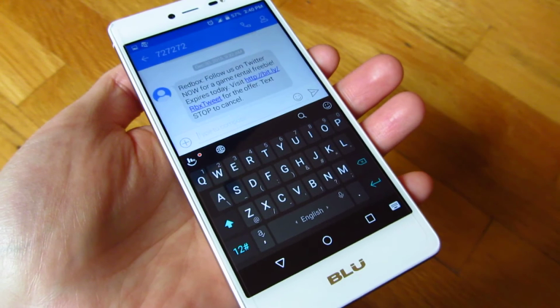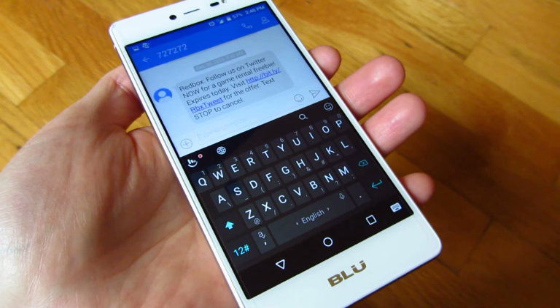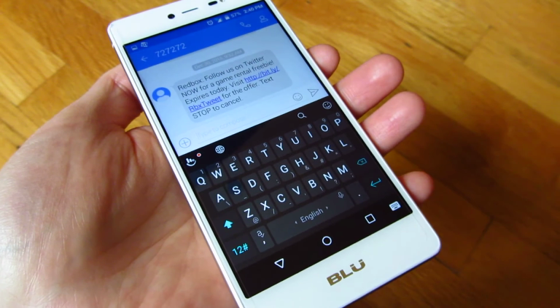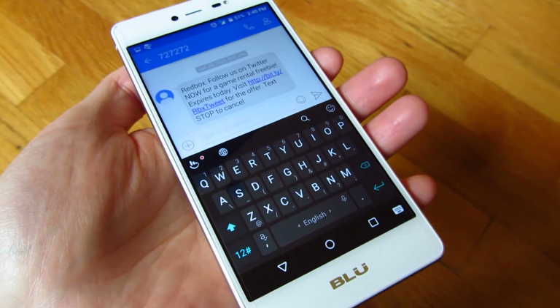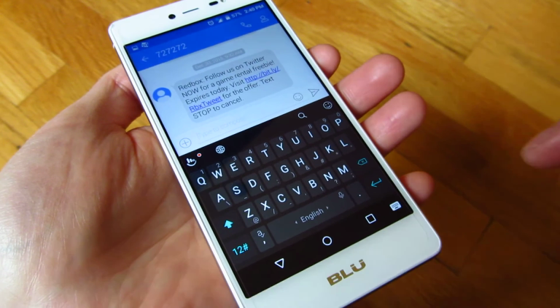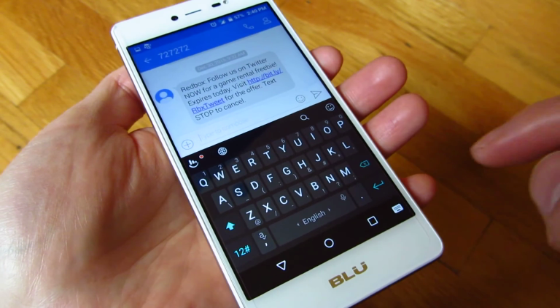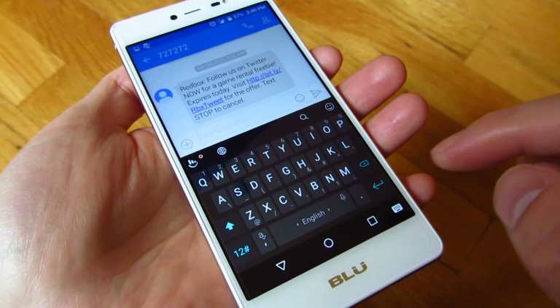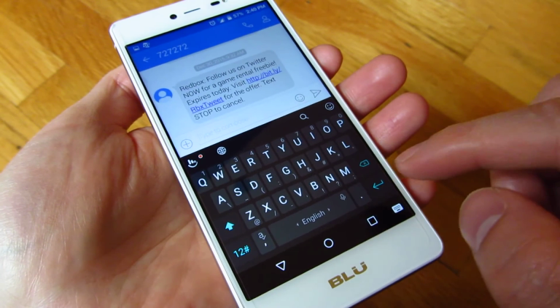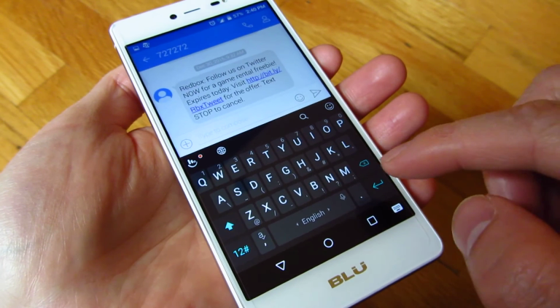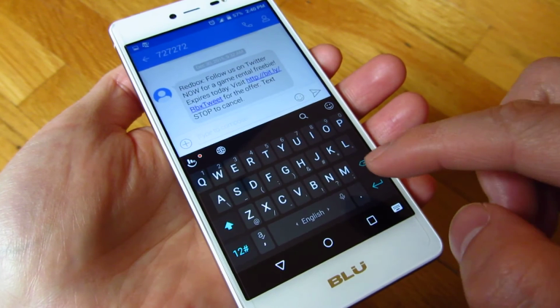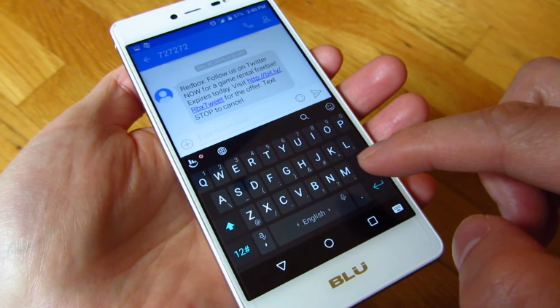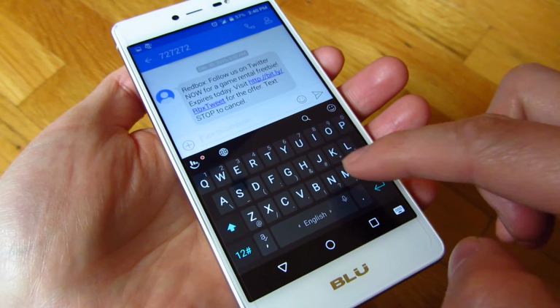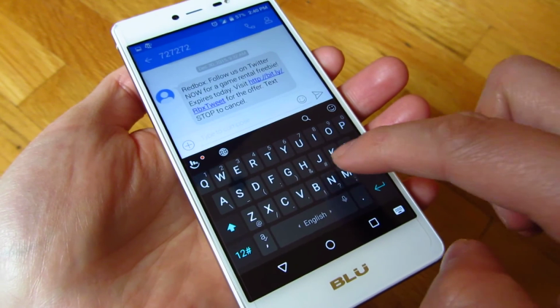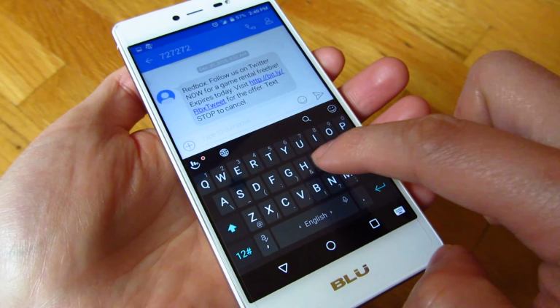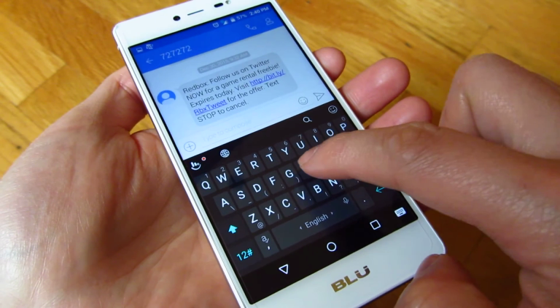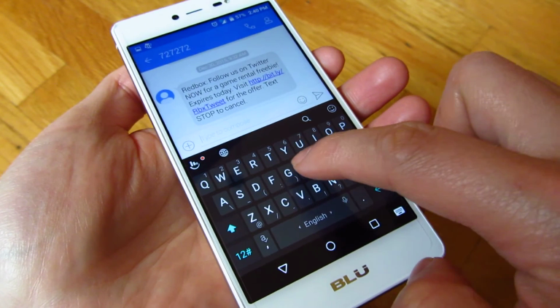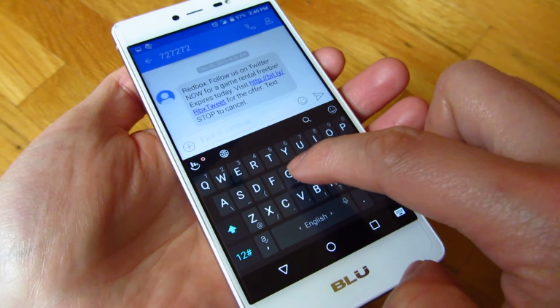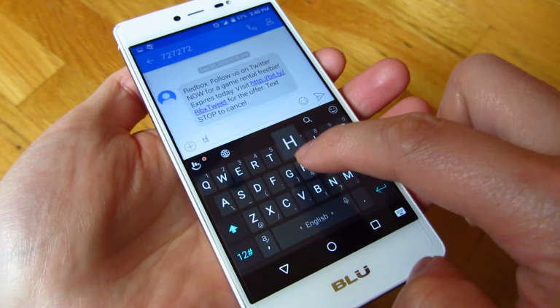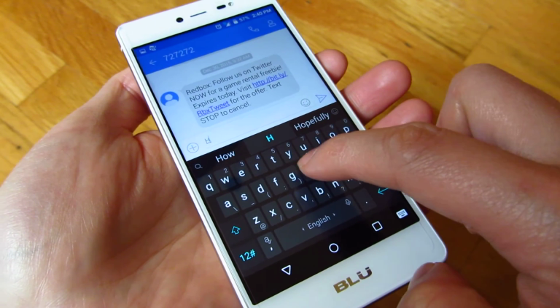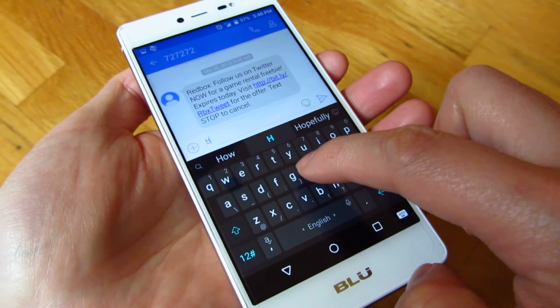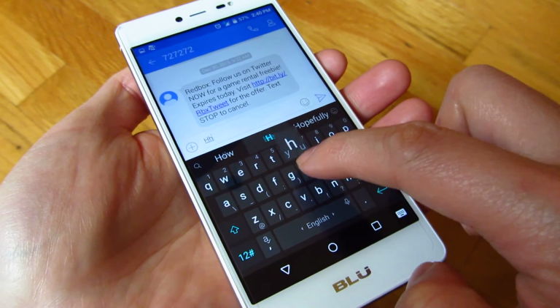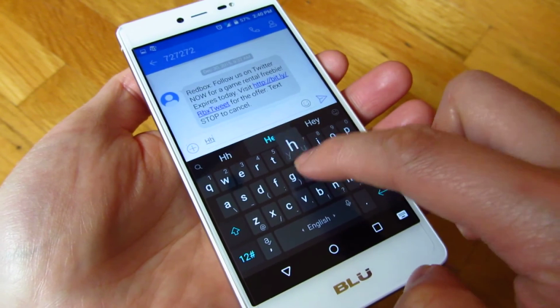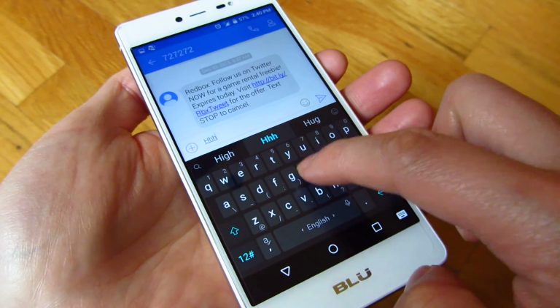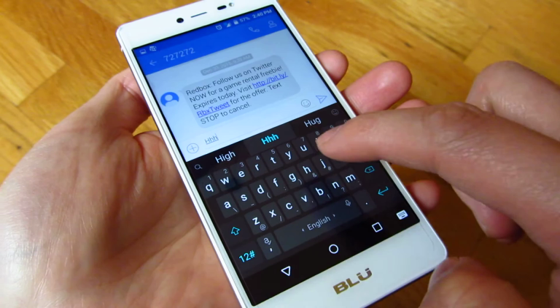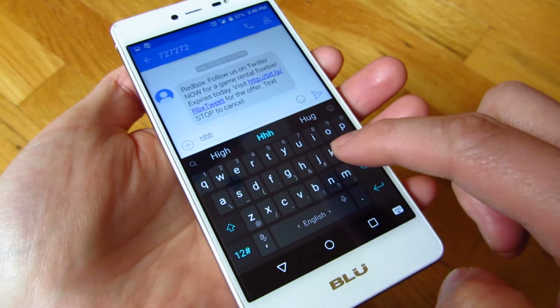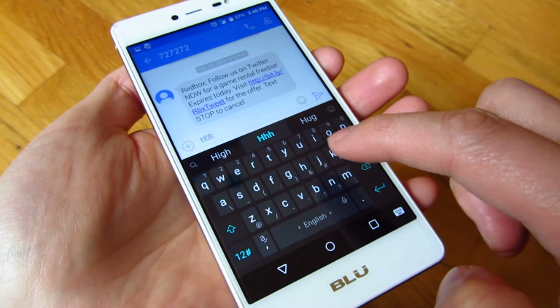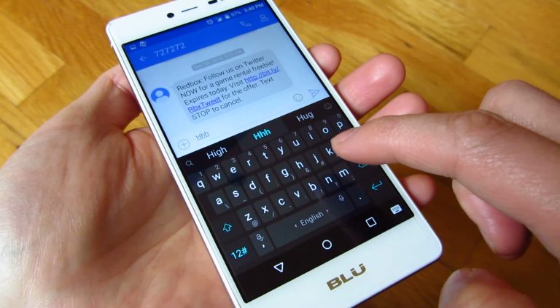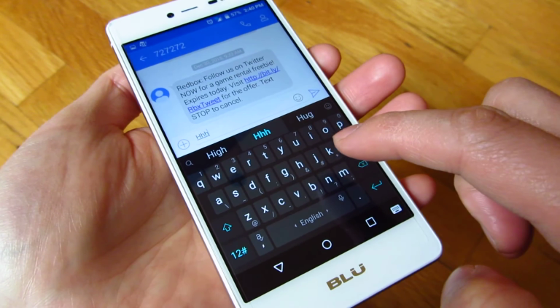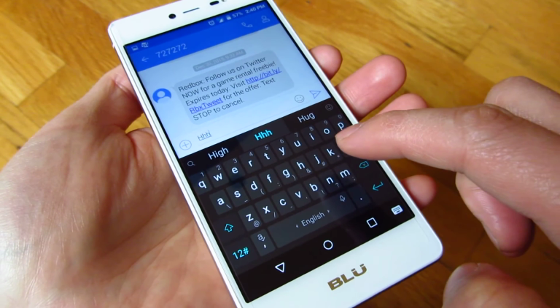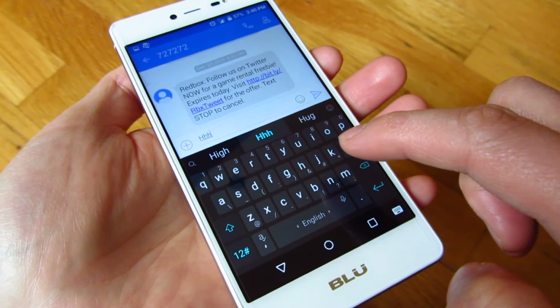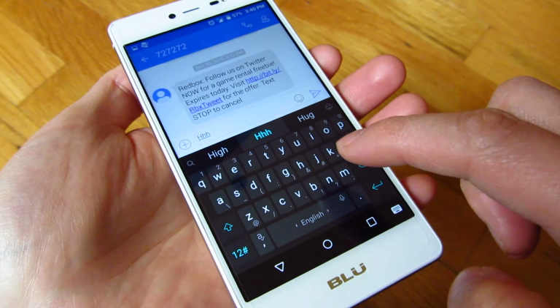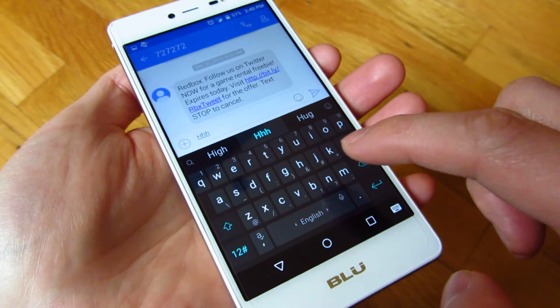Hi, so I just got my BlueLife 1X and when I tap on these keys, it actually vibrates a lot.